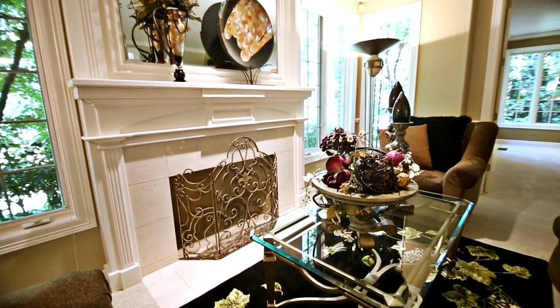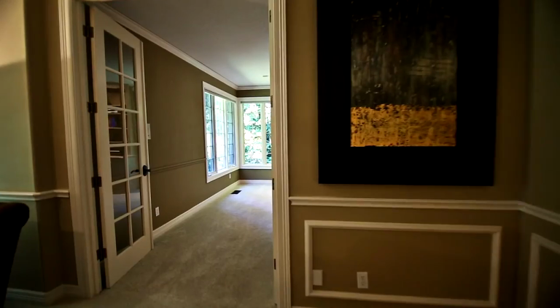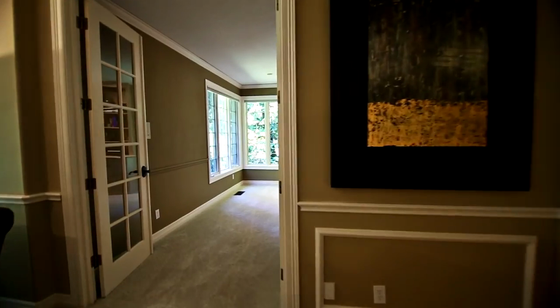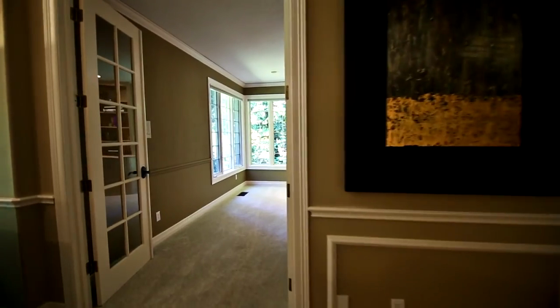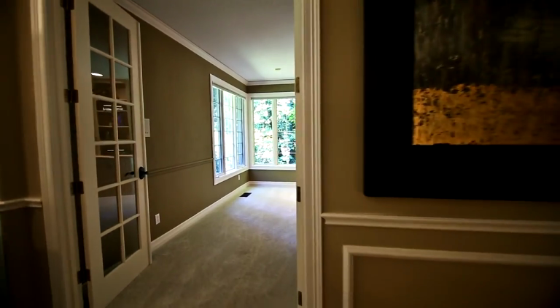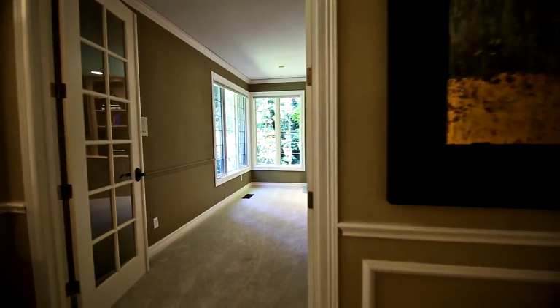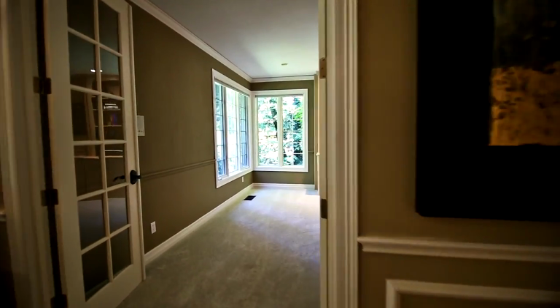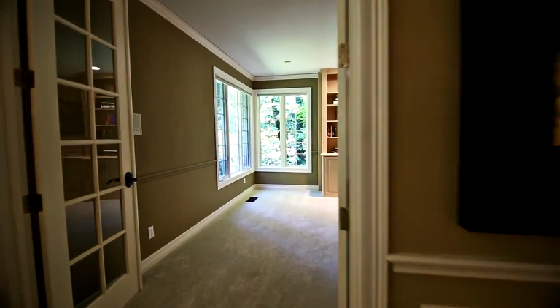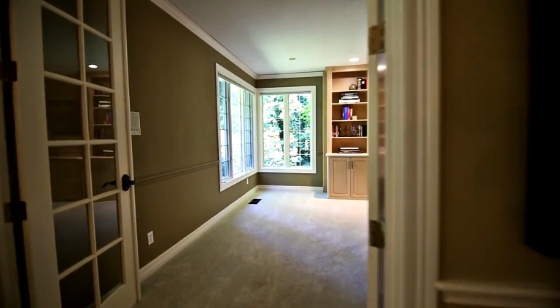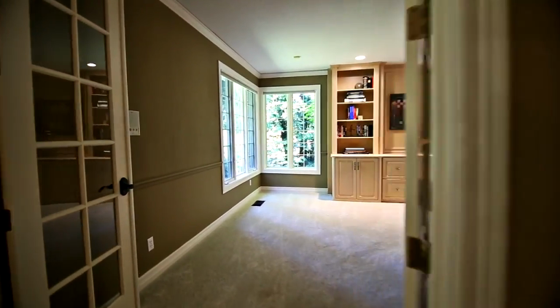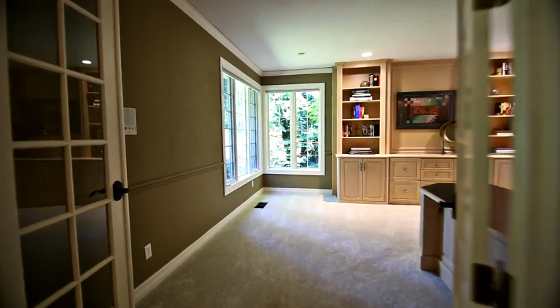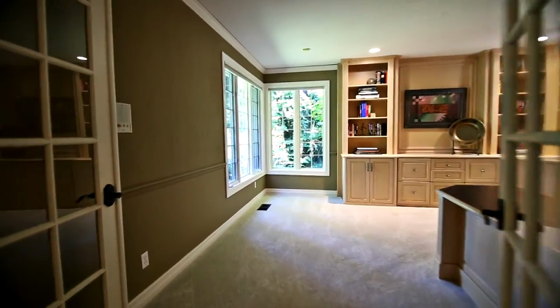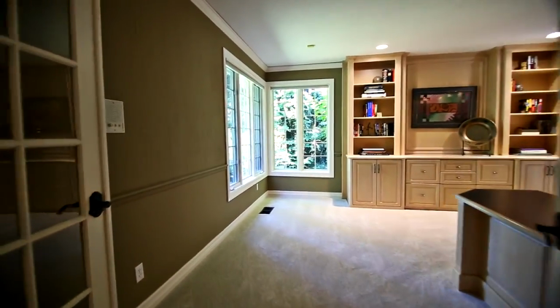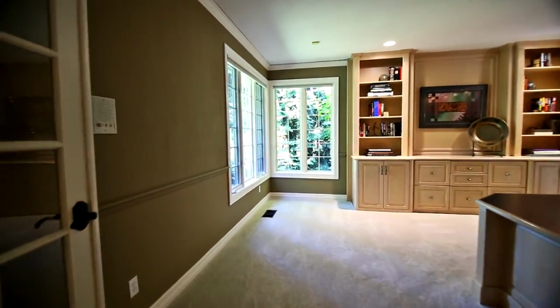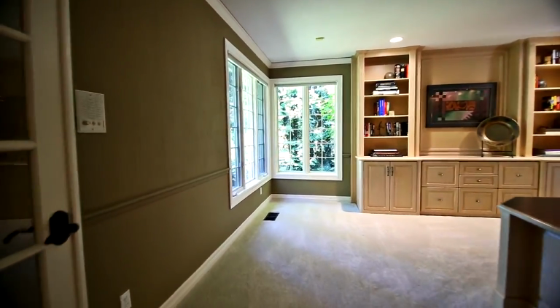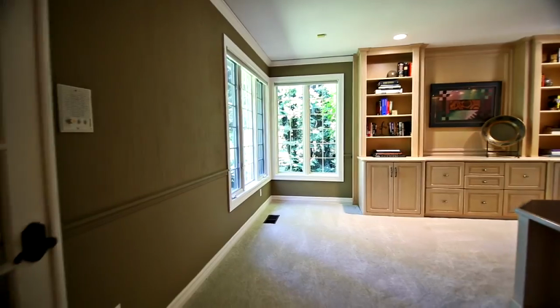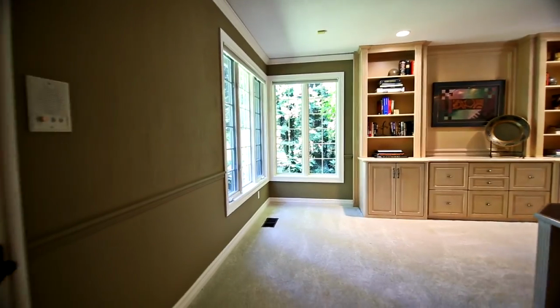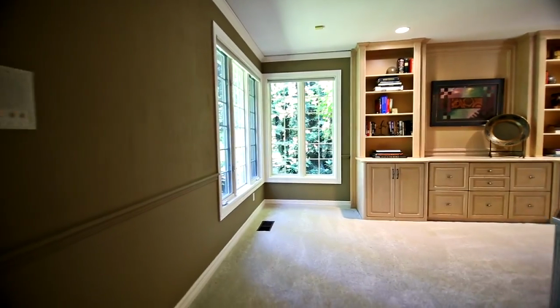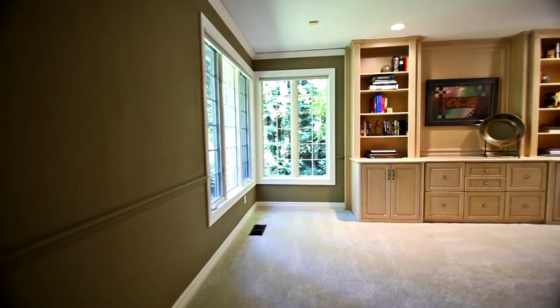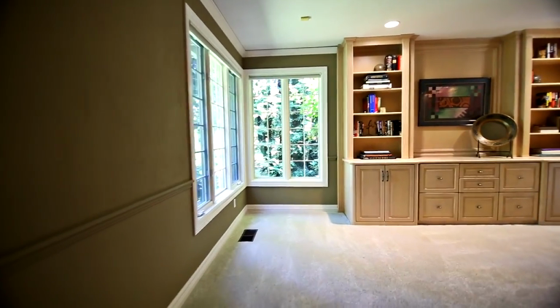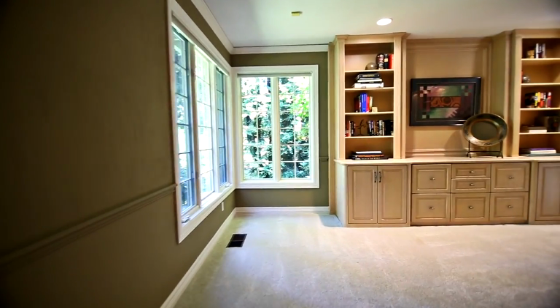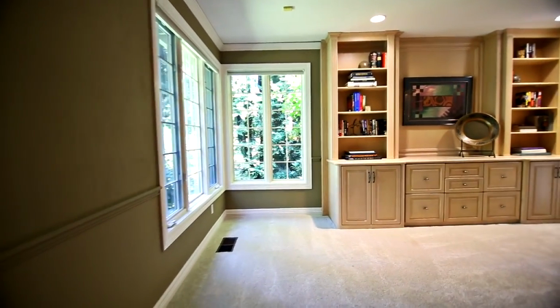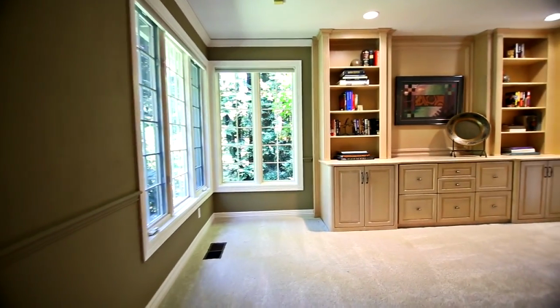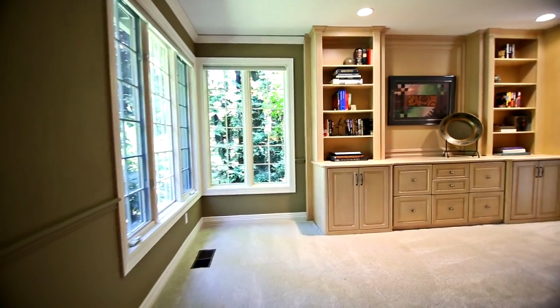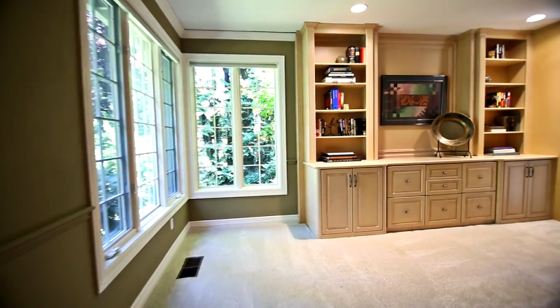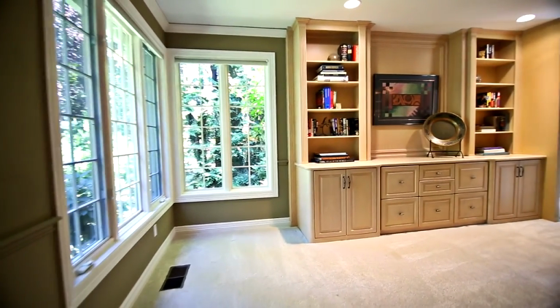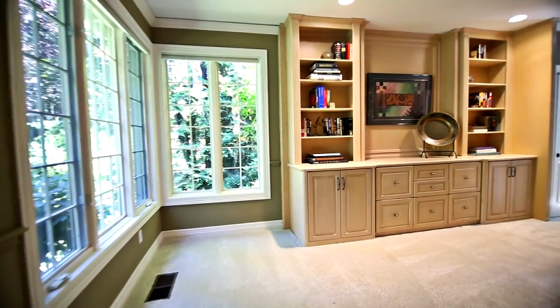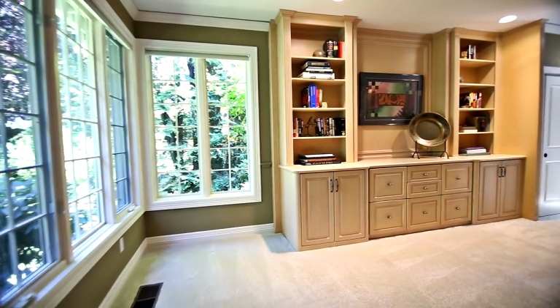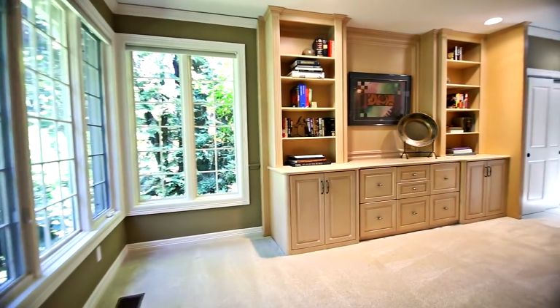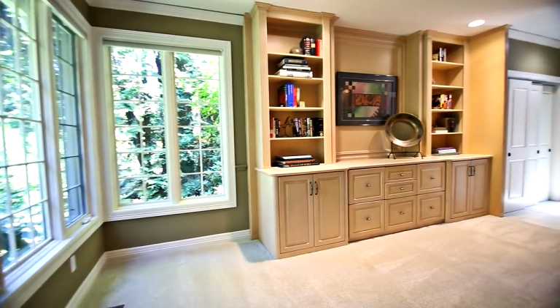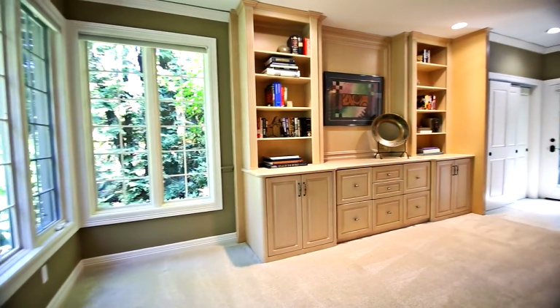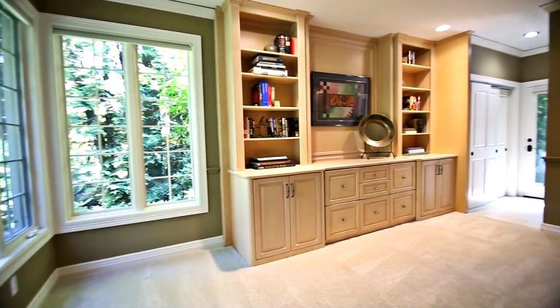French doors lead to the dream main floor office or bedroom, complete with built-ins, a closet, and full bath.